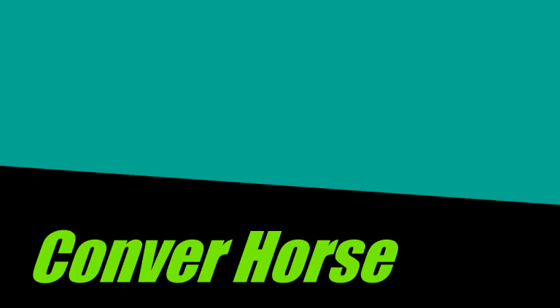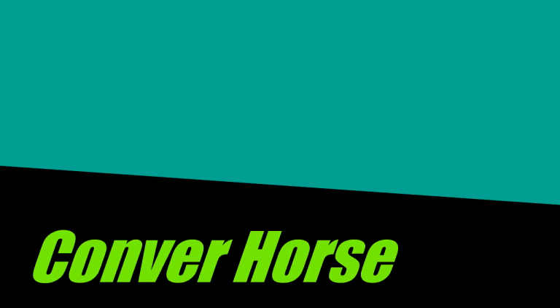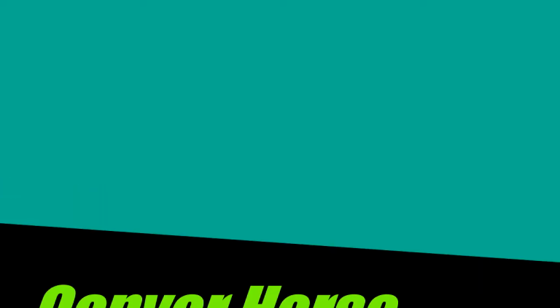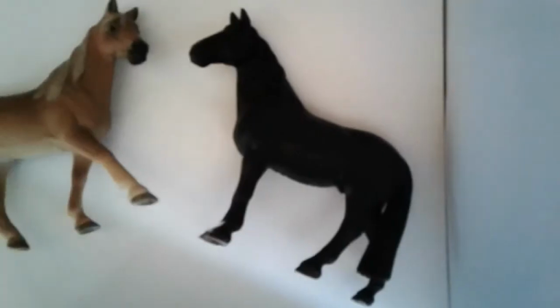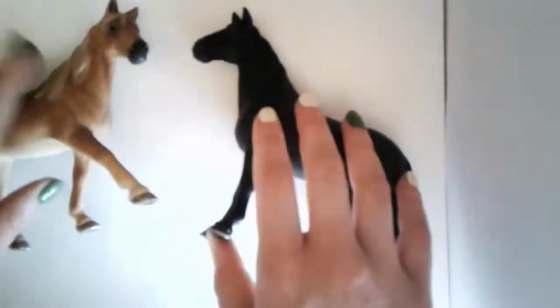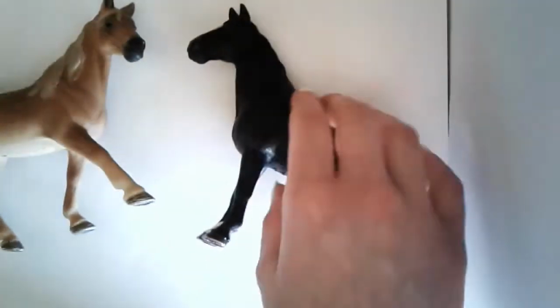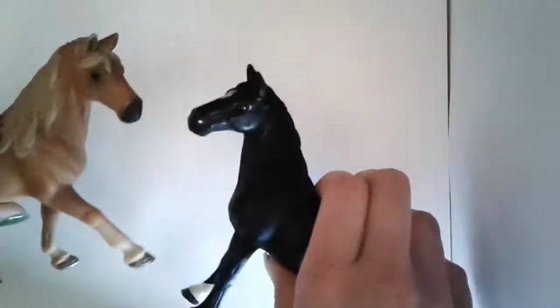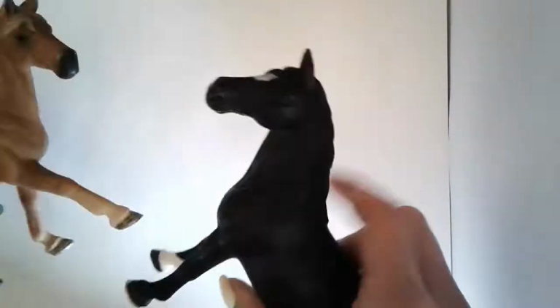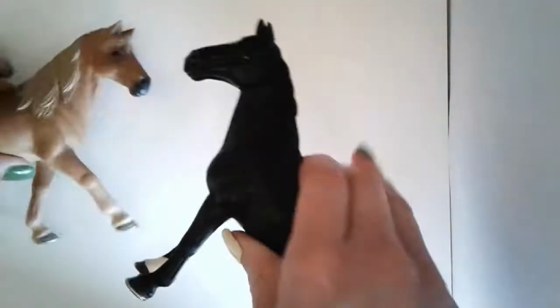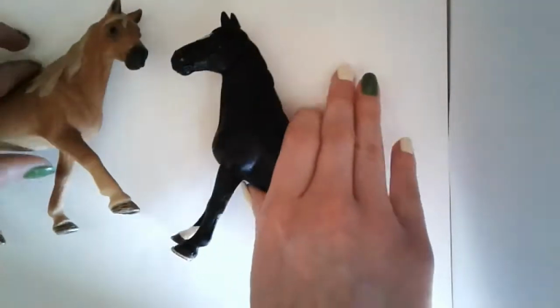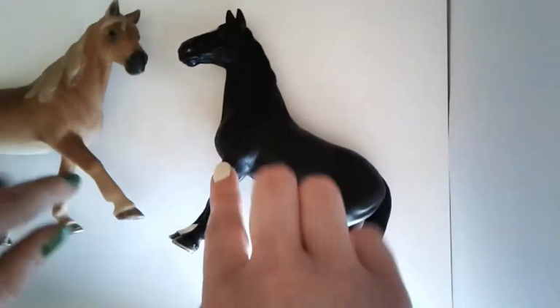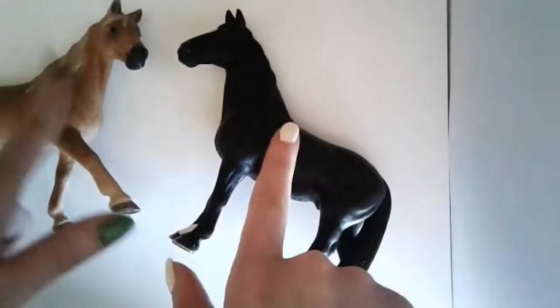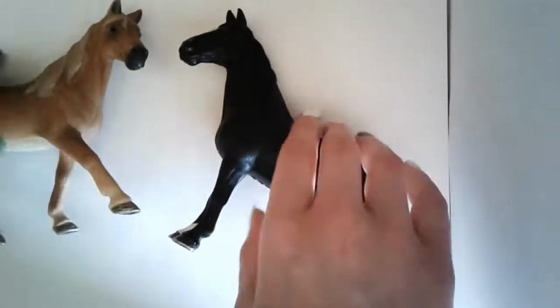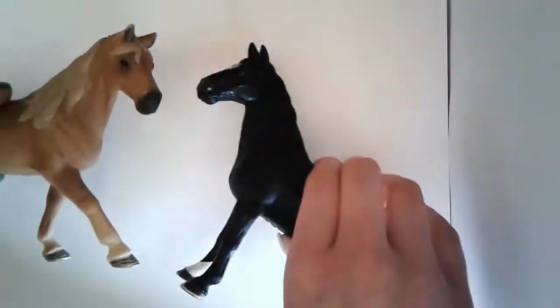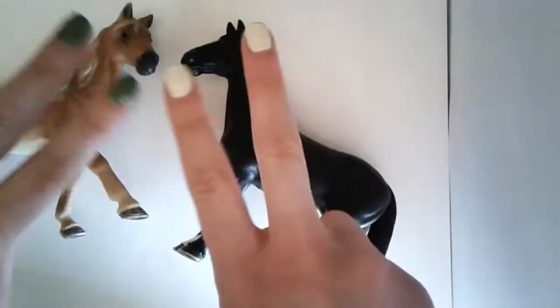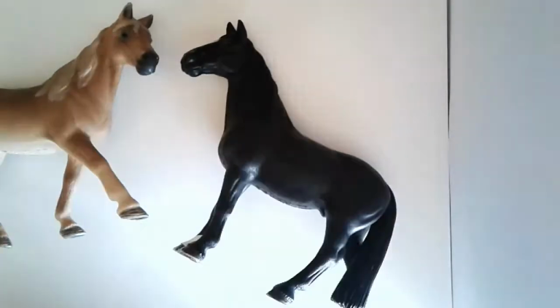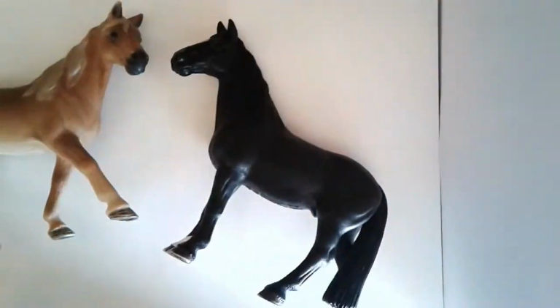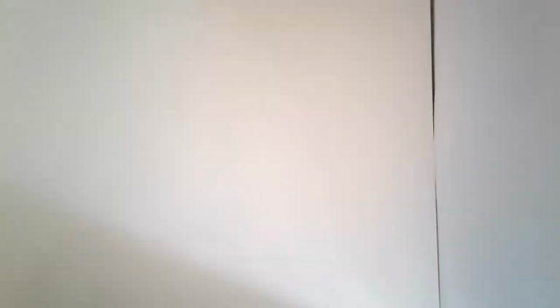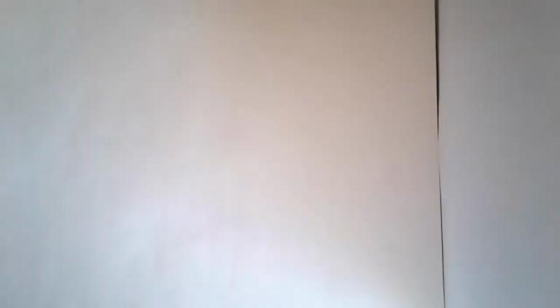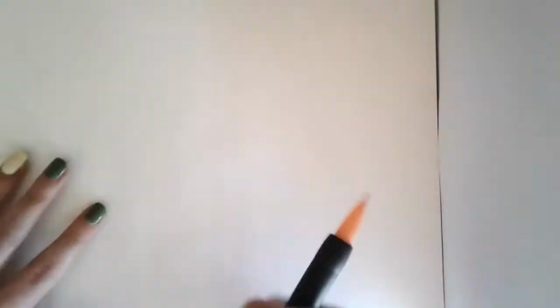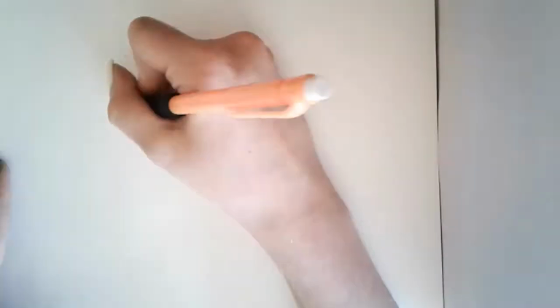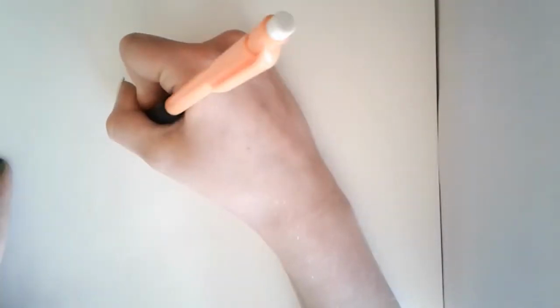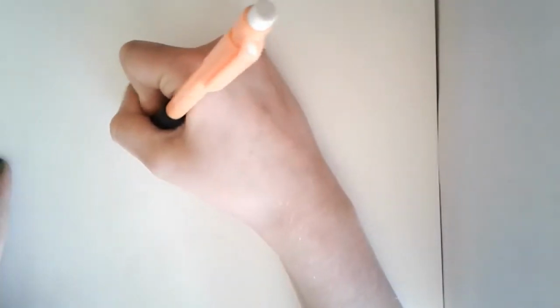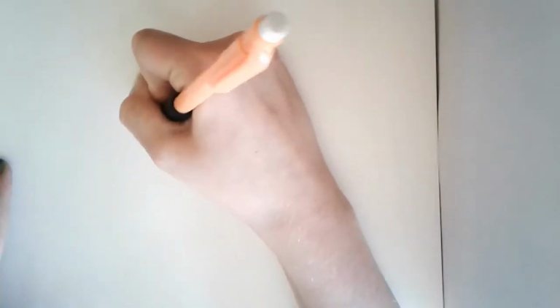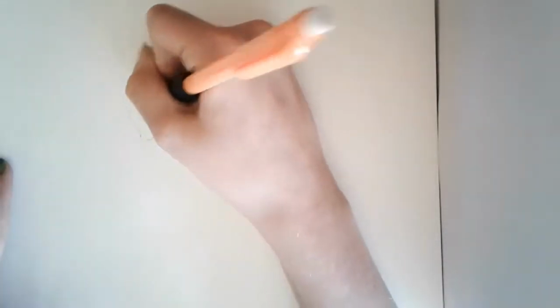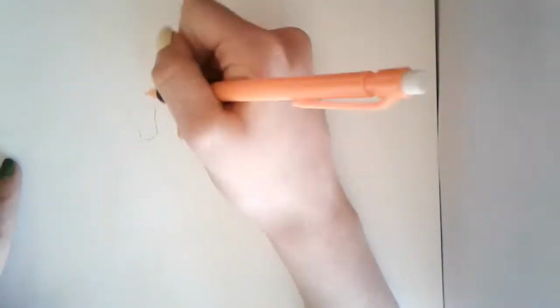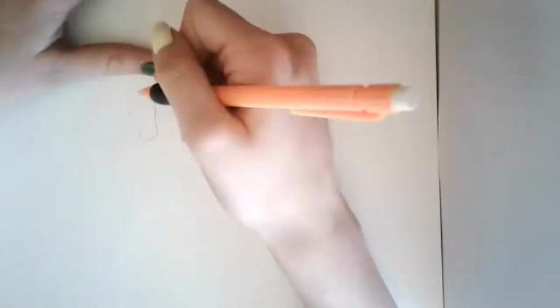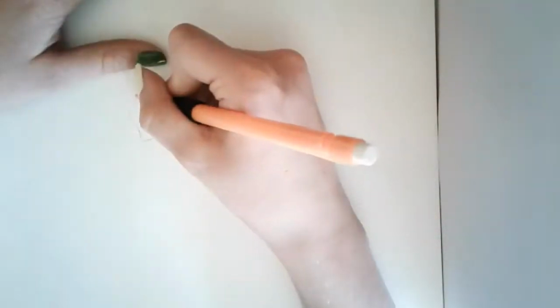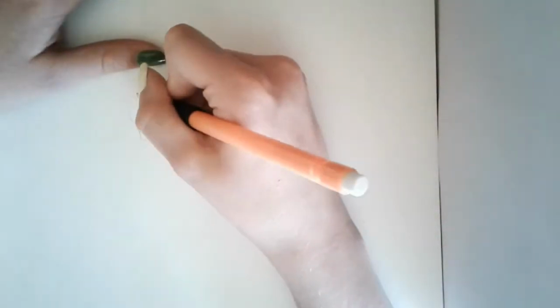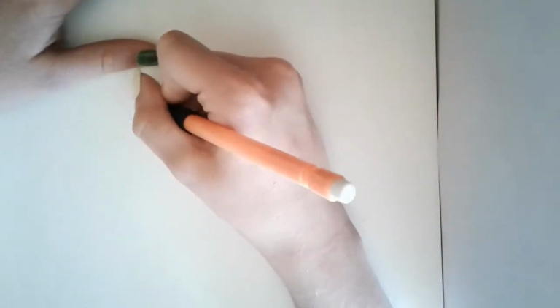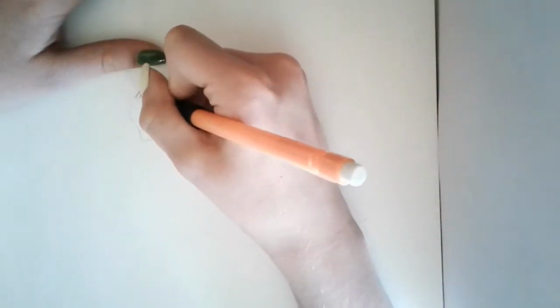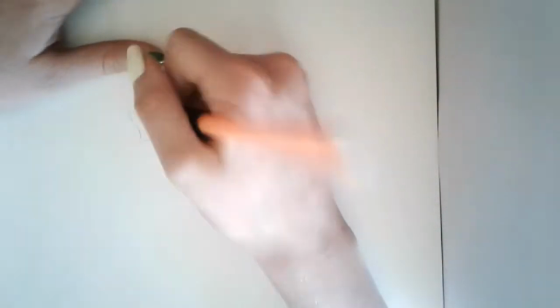Hi guys, it's ConverHorse and today I'm going to be drawing my Schleich Tennessee Walker family. Okay, let's get started.